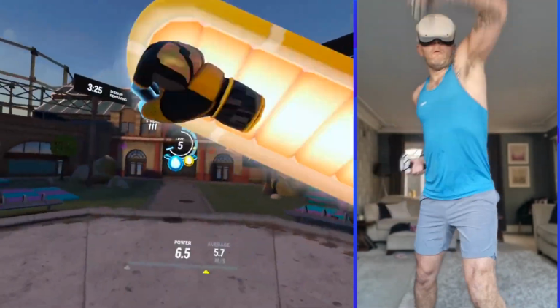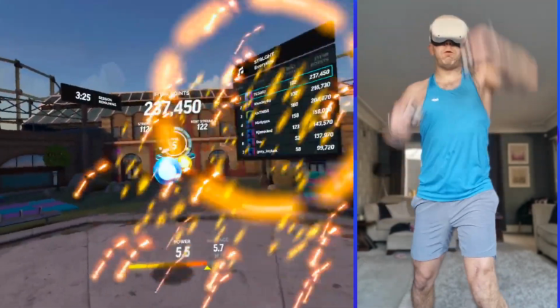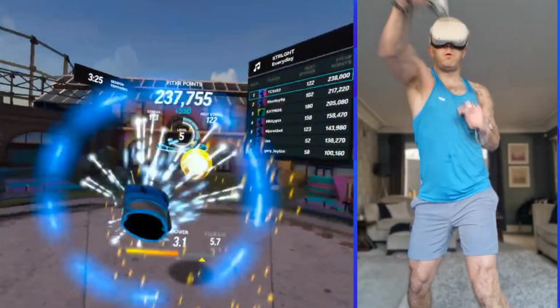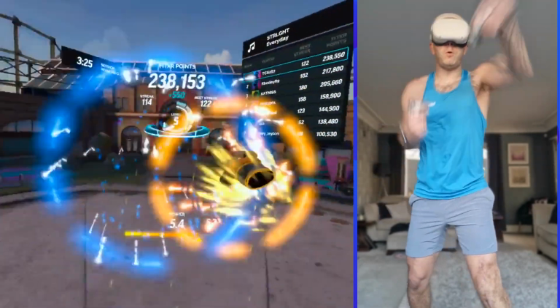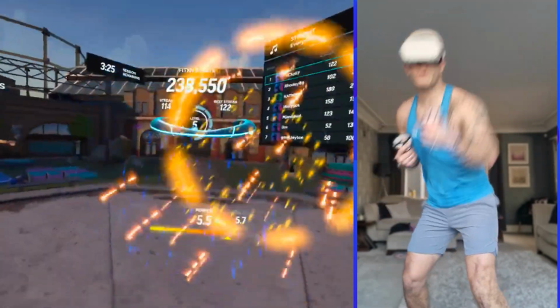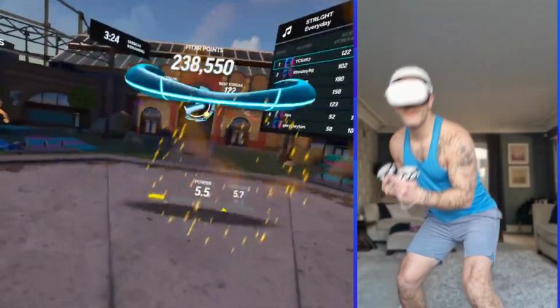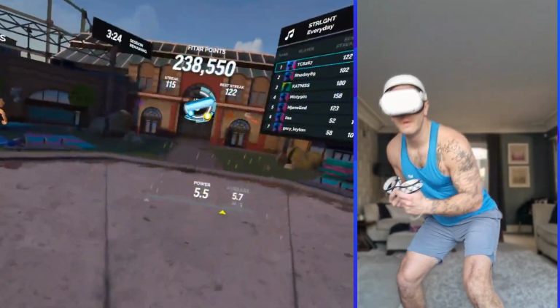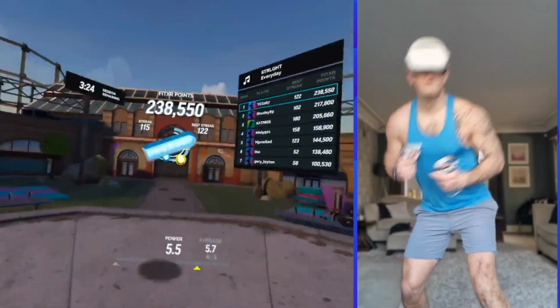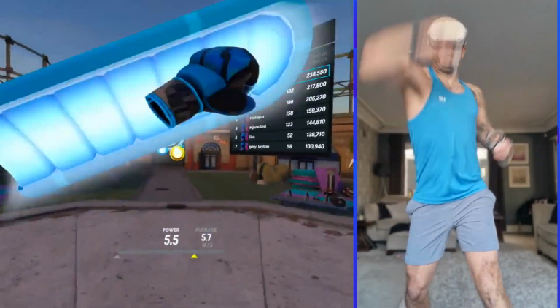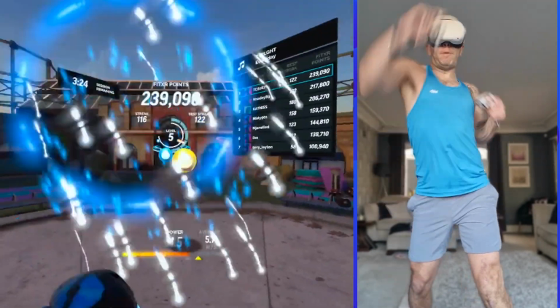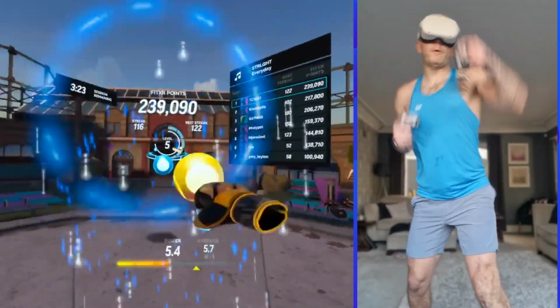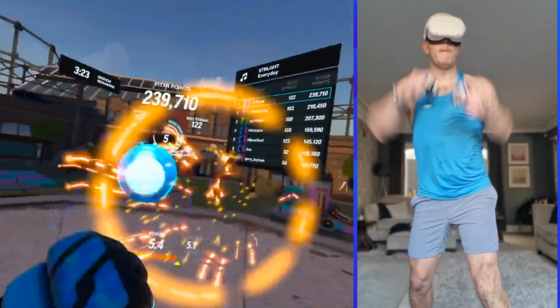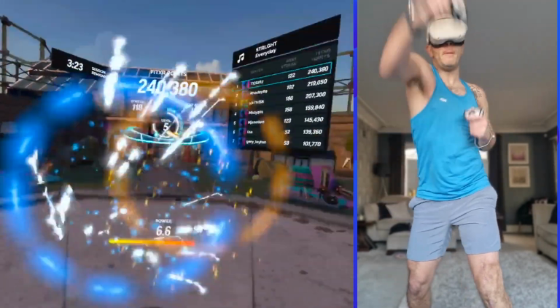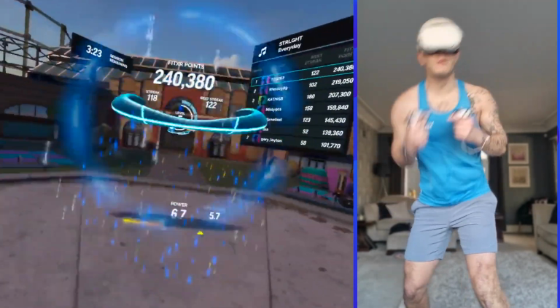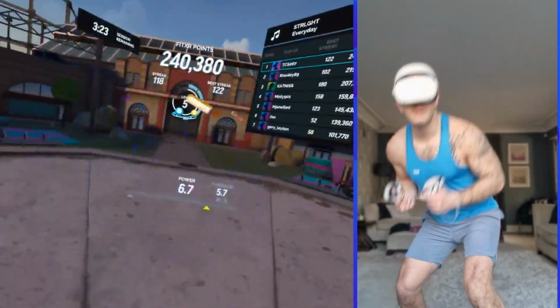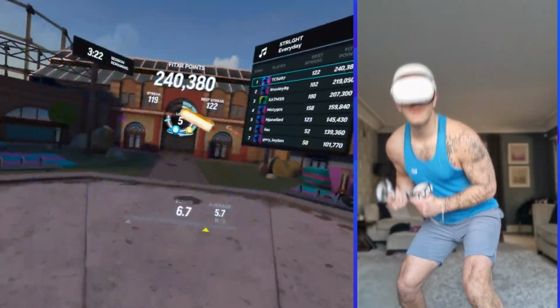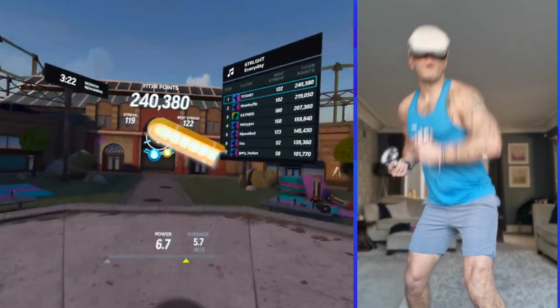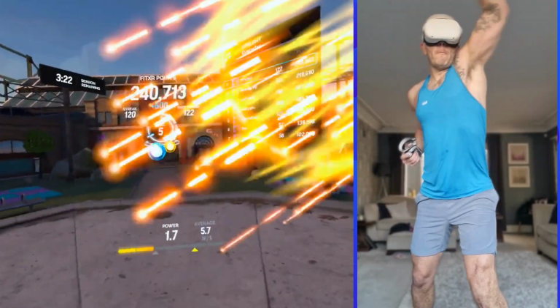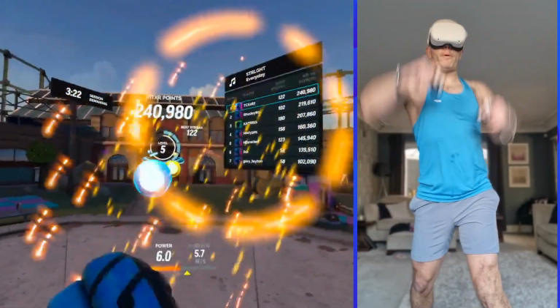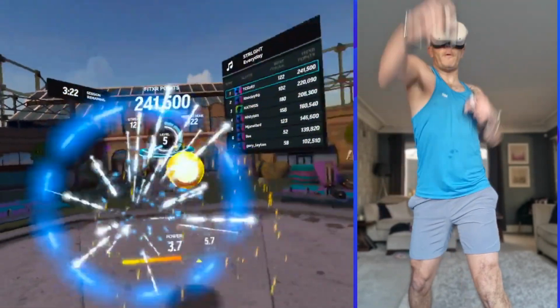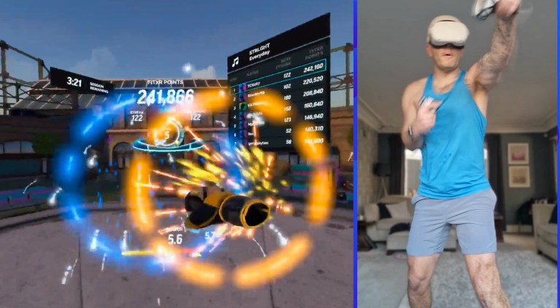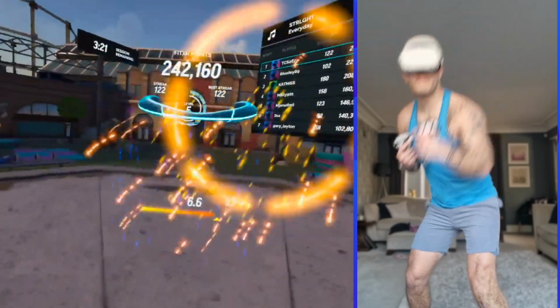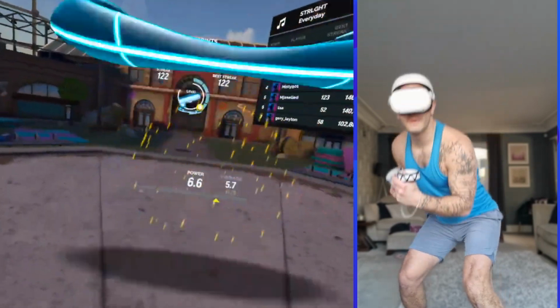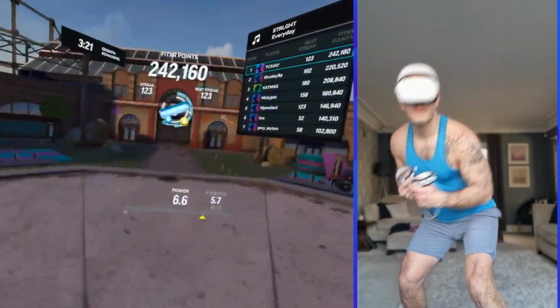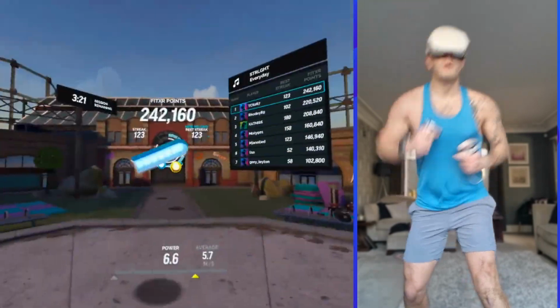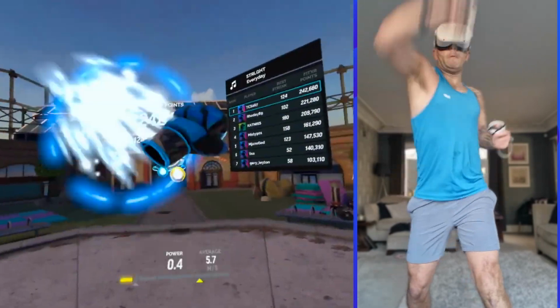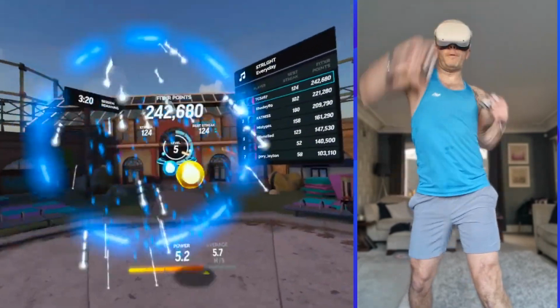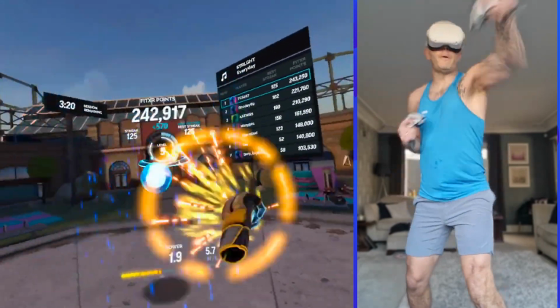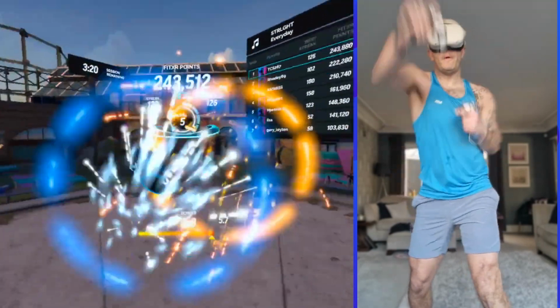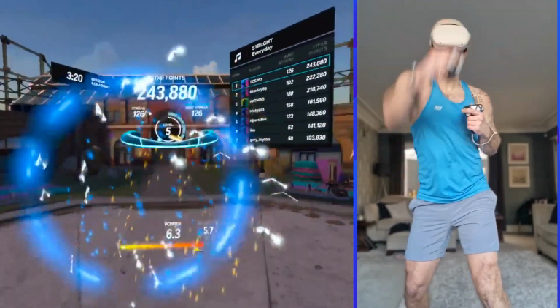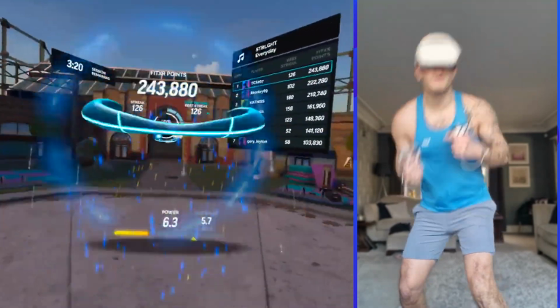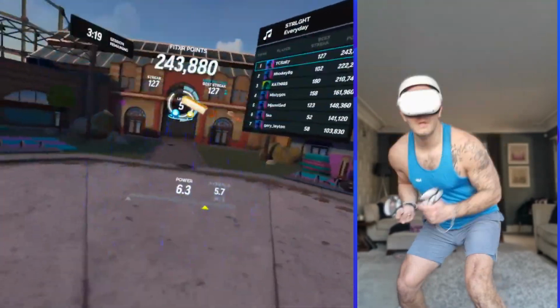Let's get back to that jab, cross, duck block. Go. This is your moment — I'm gonna lead you to it.